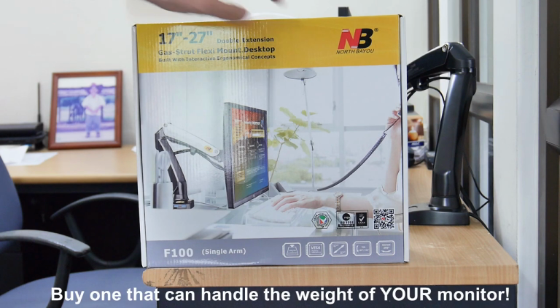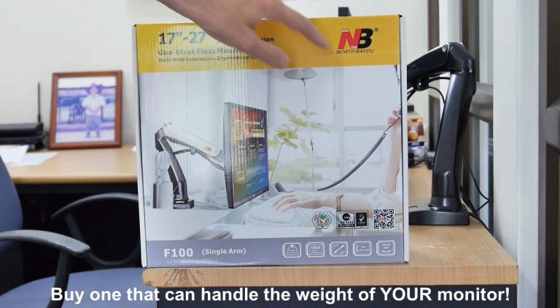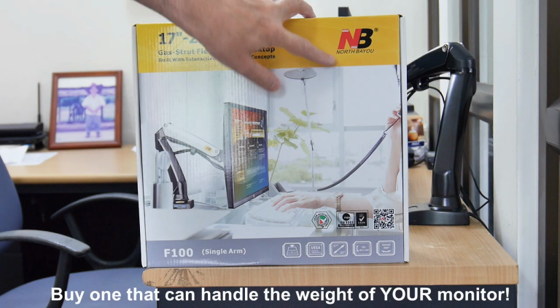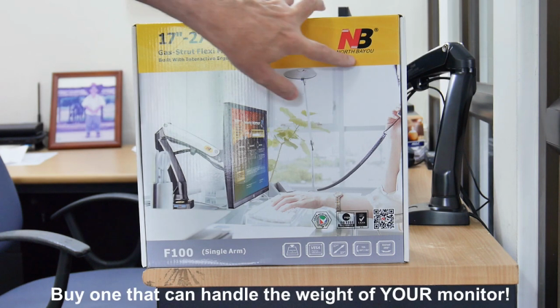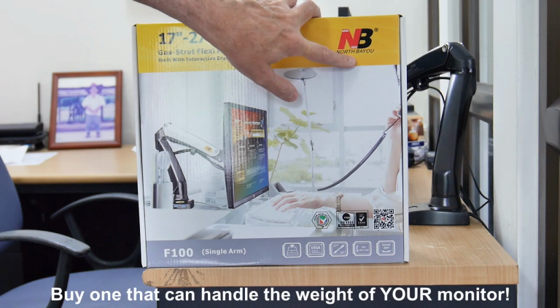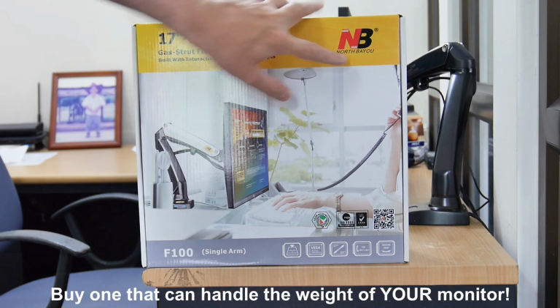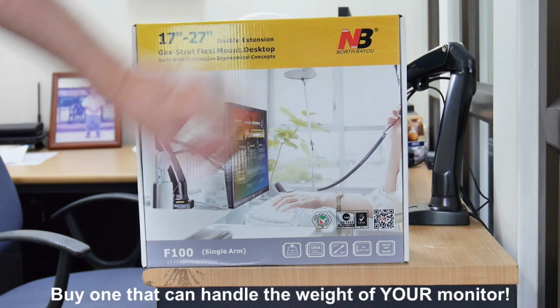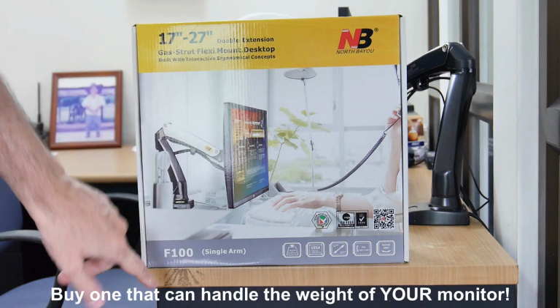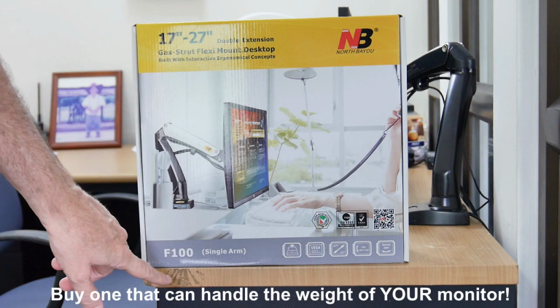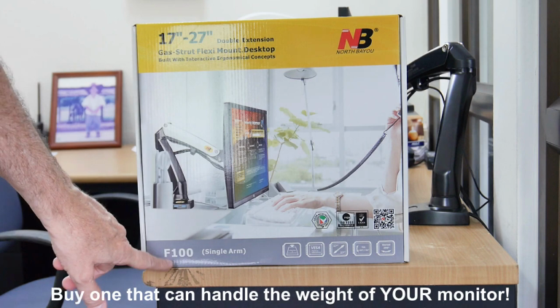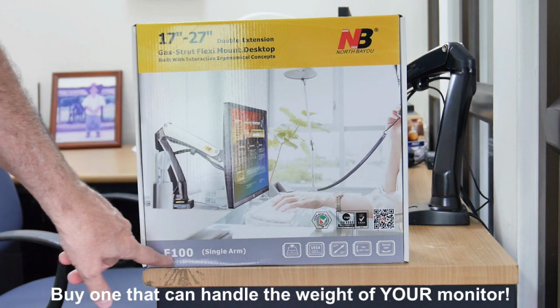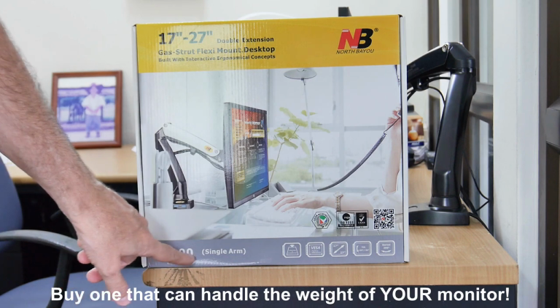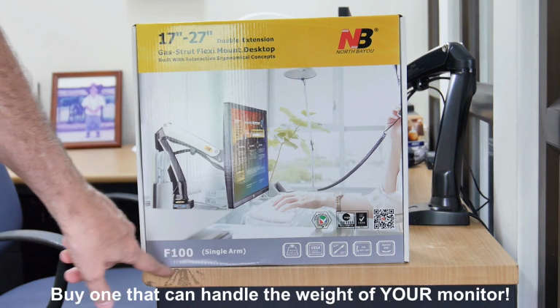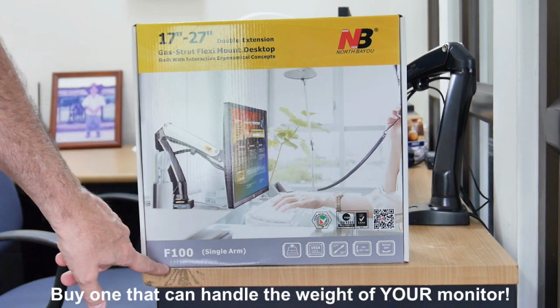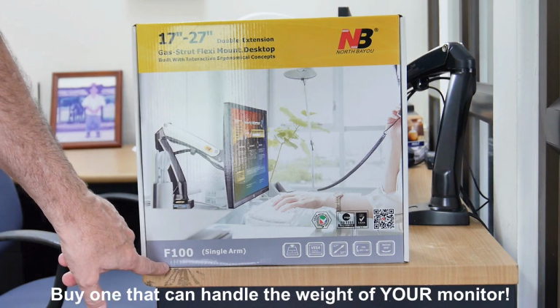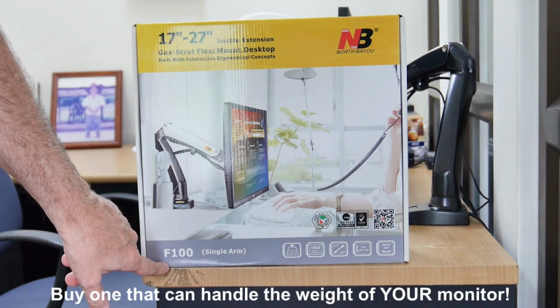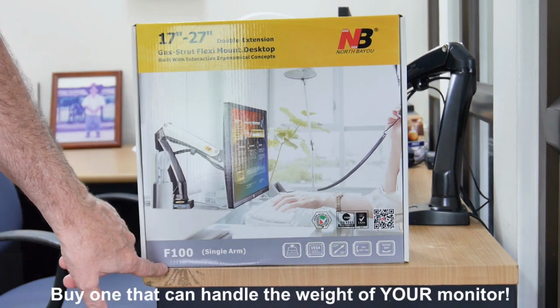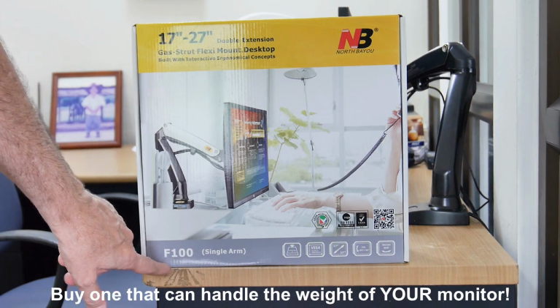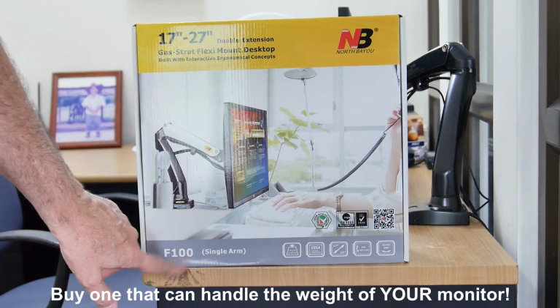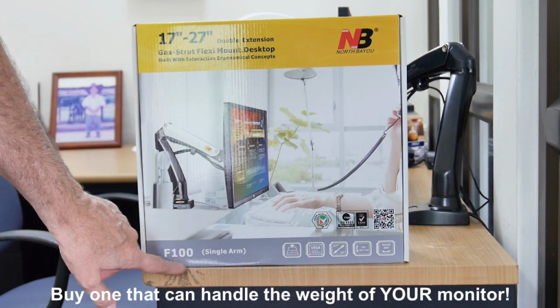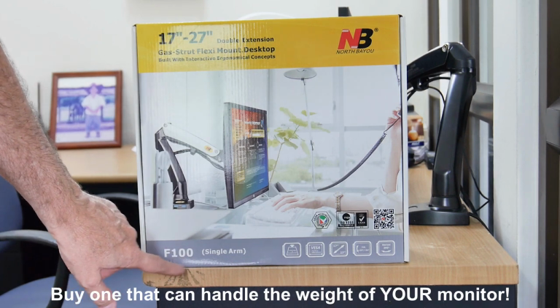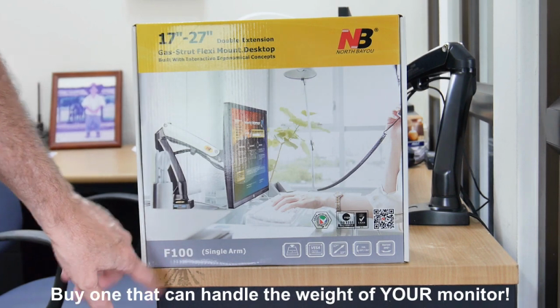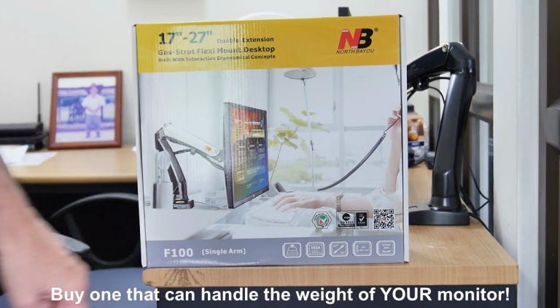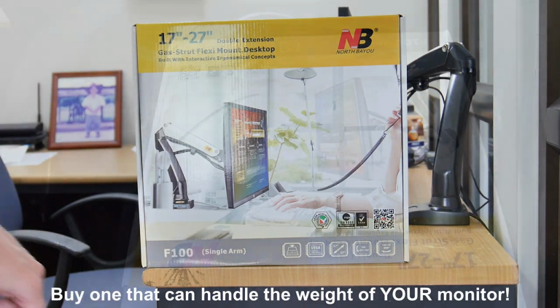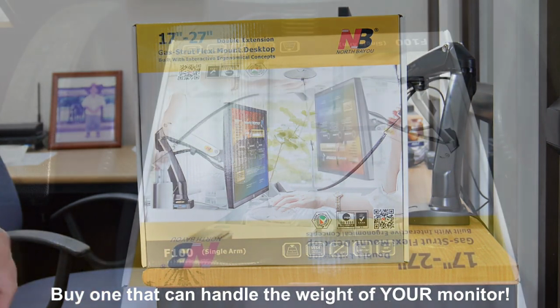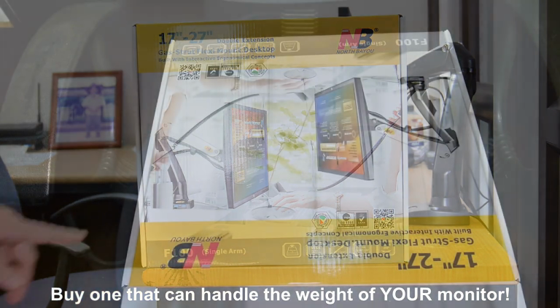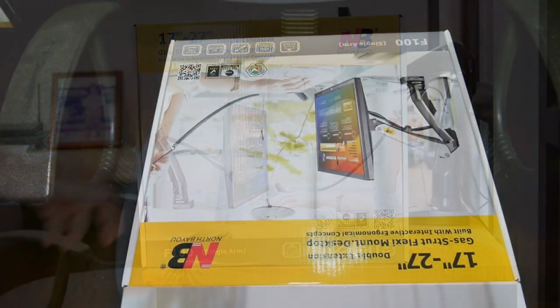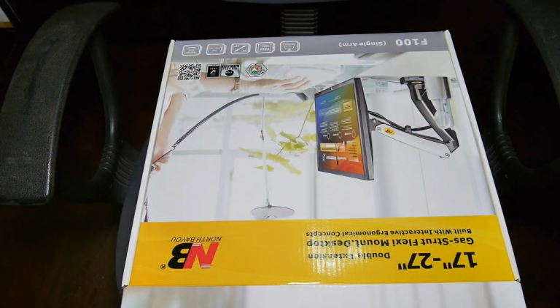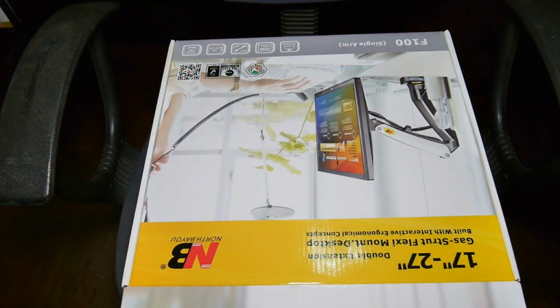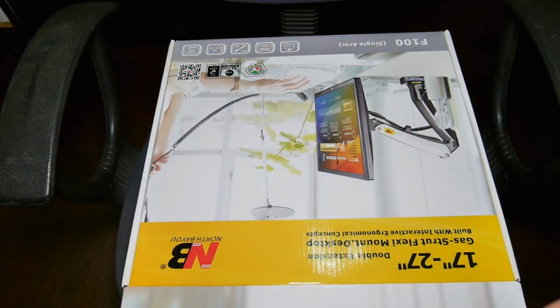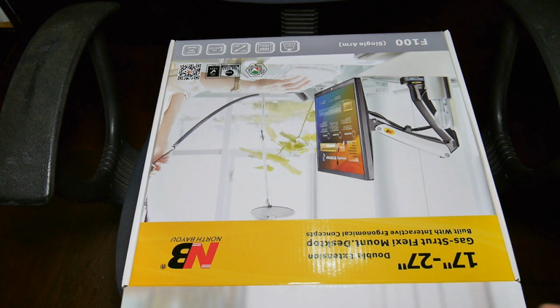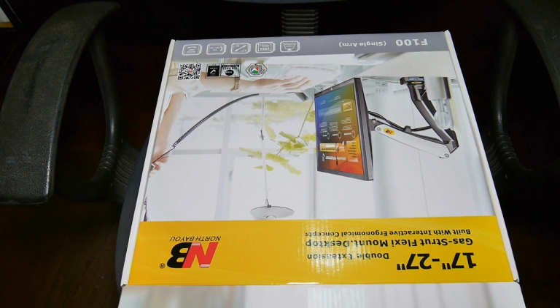This is the model we chose for that monitor arm. It's a North Bayou, model F-100. They have several models; this is the one we chose. Let's do some unpacking.